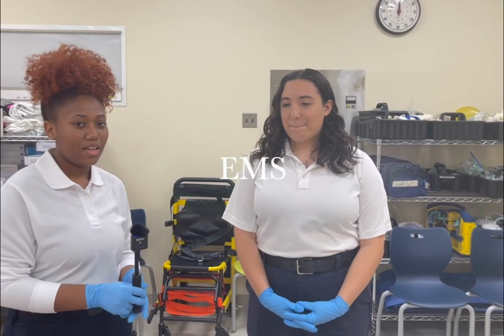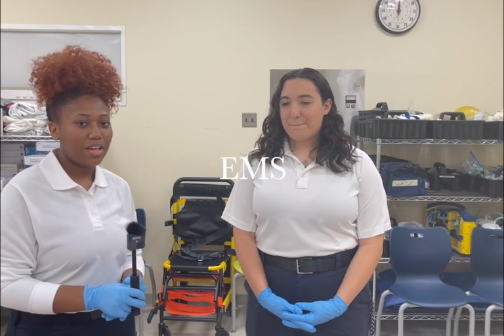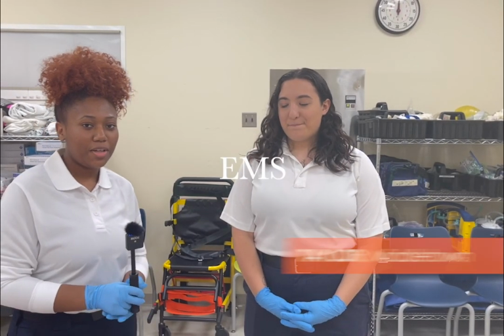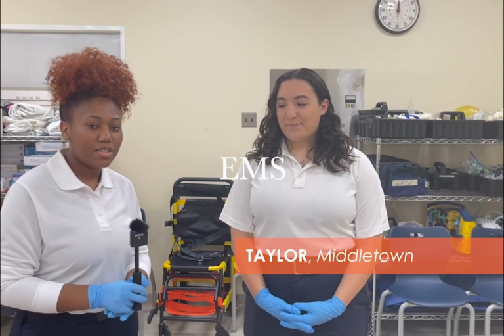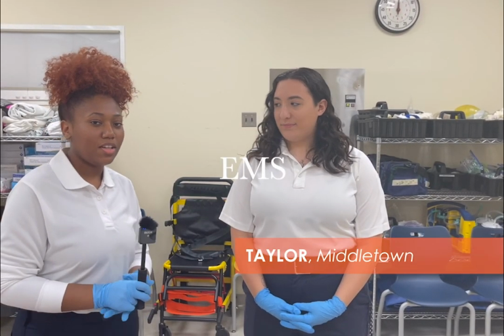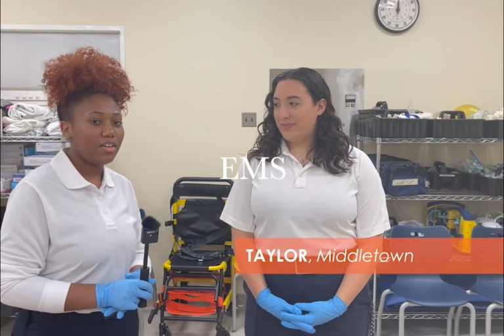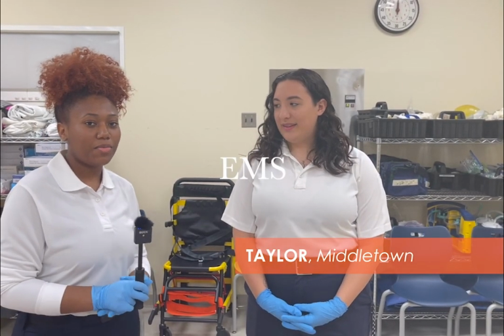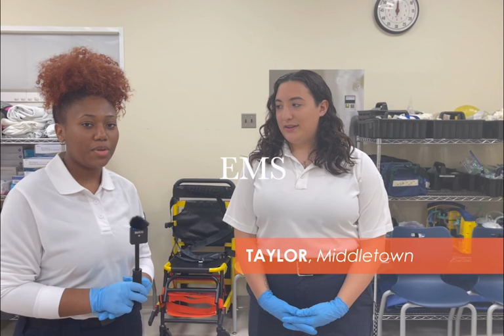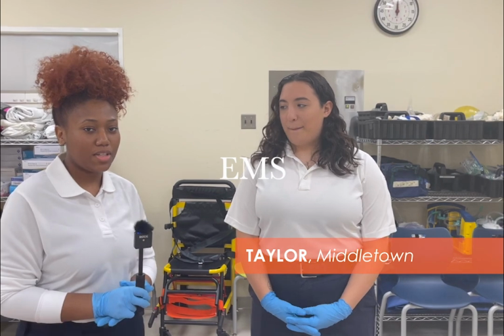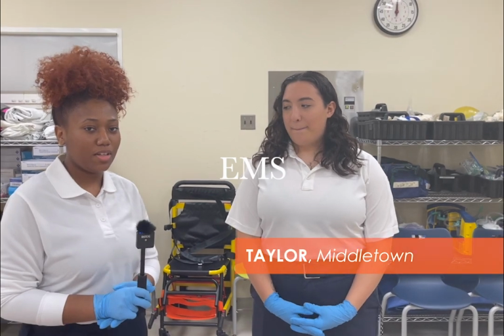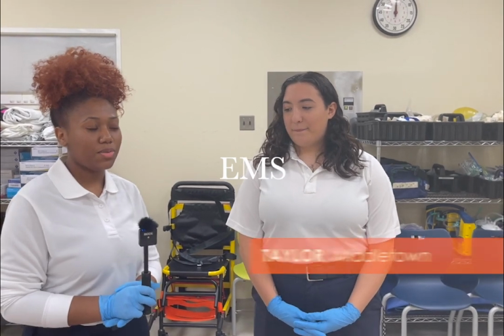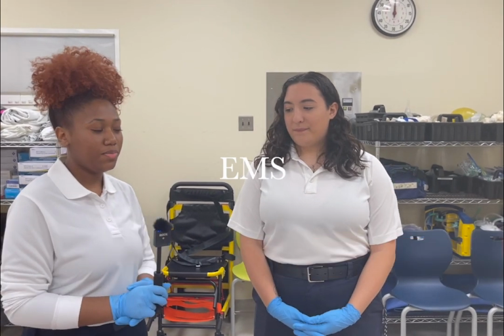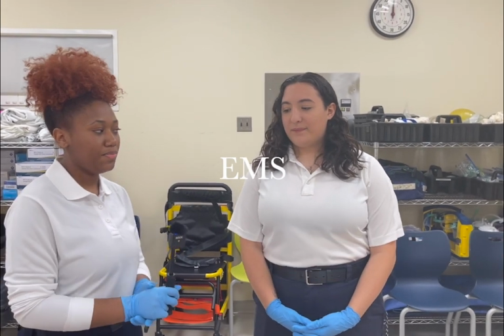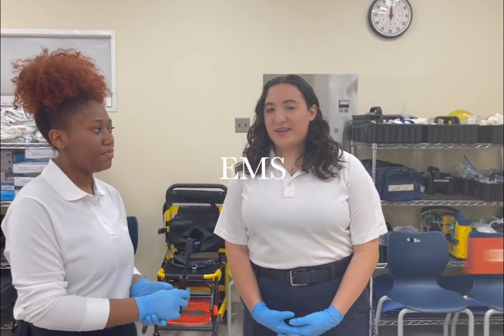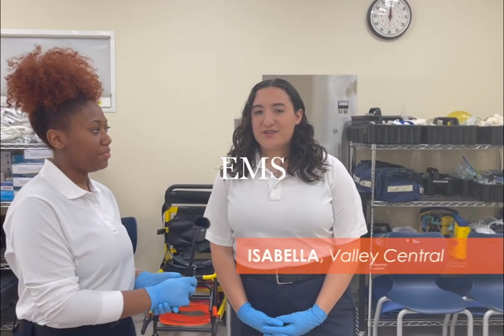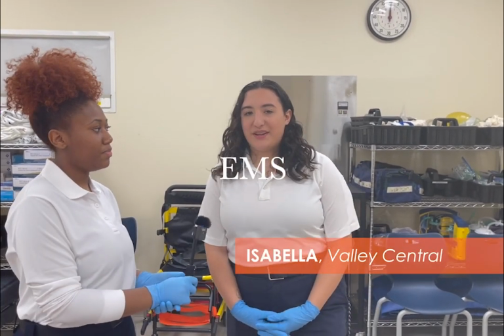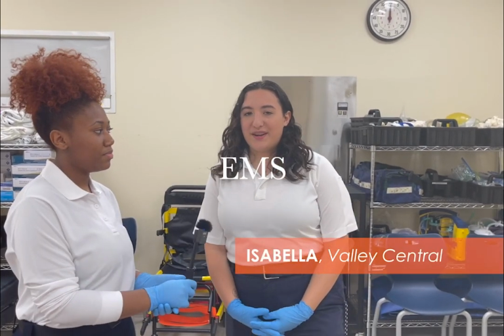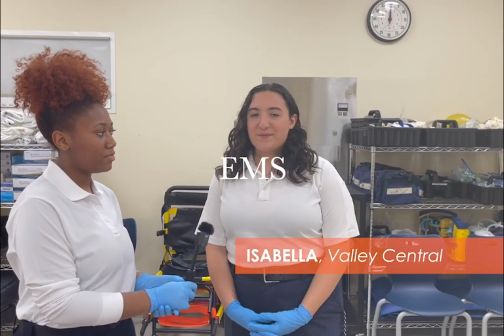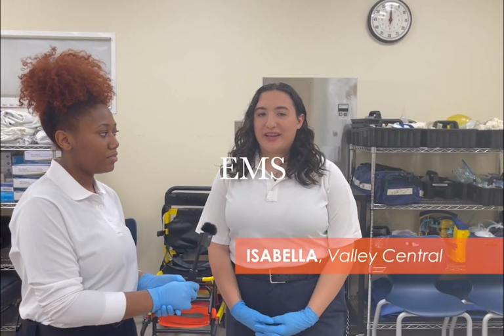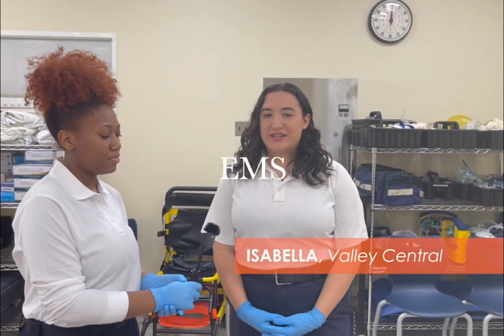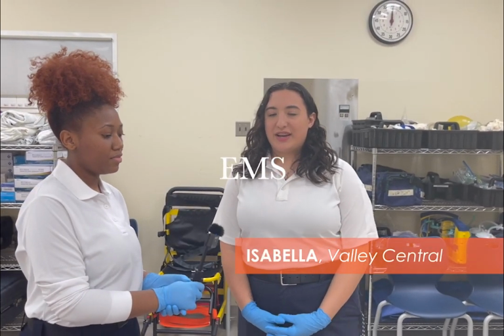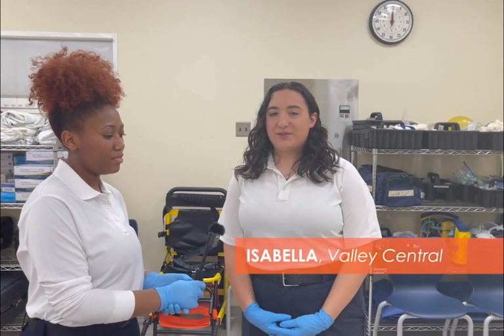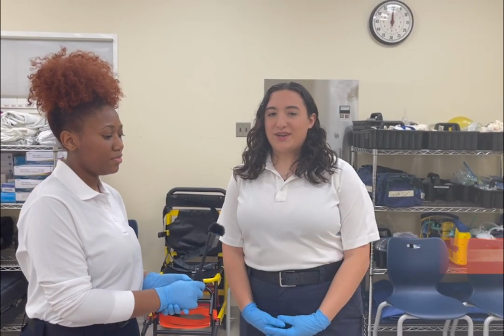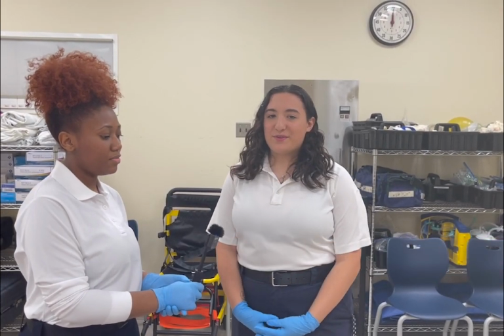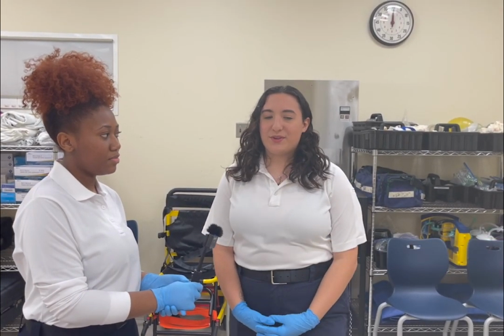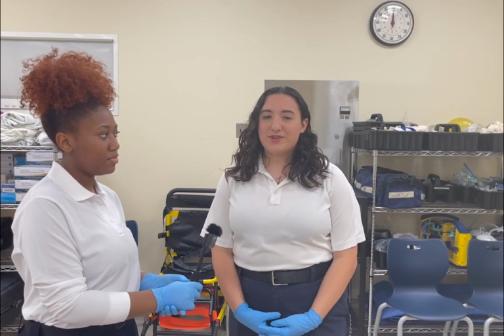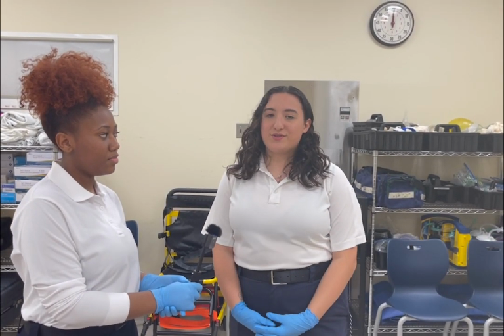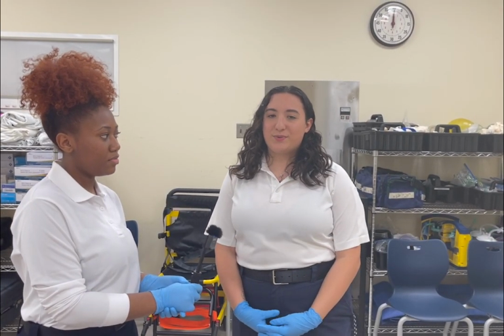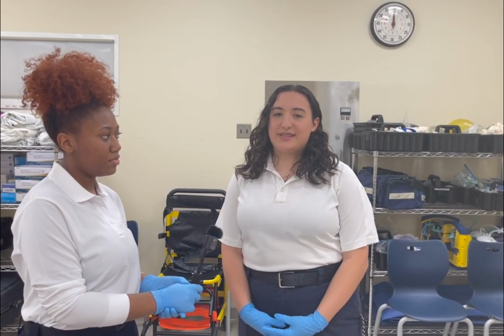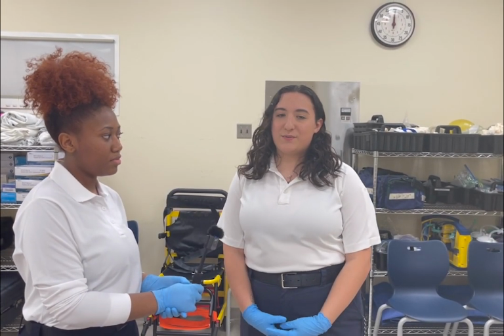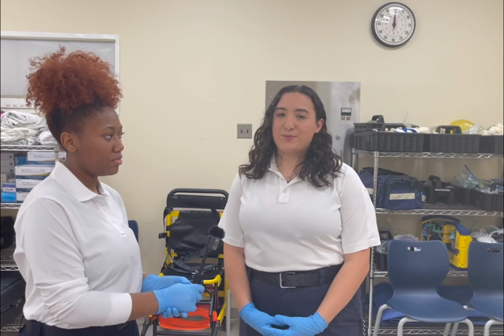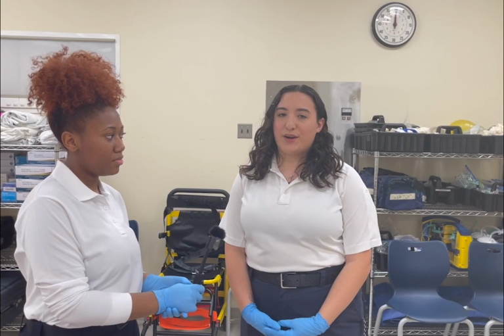Hi, my name is Taylor. I'm from Middletown High School. And I'm Isabella and I'm from Valley Central High School. We're from the Orange Ulster BOCES EMS program.